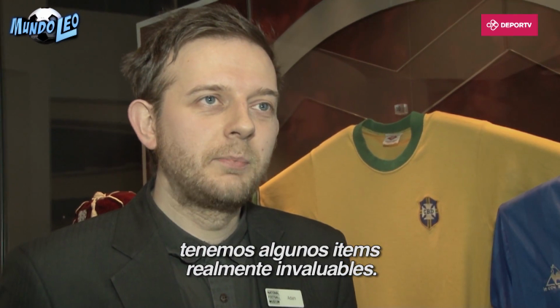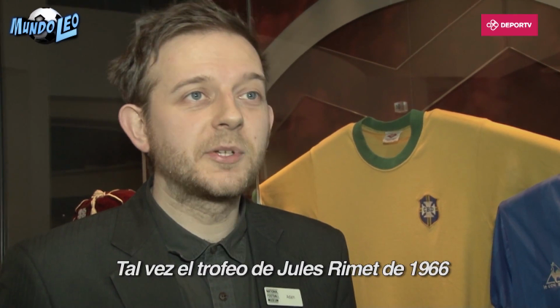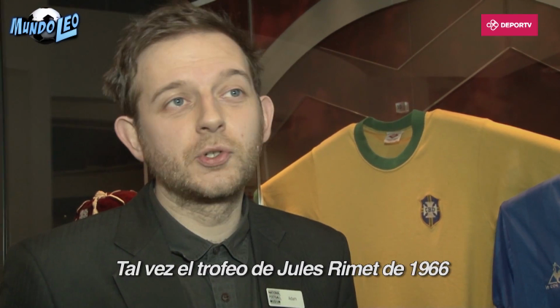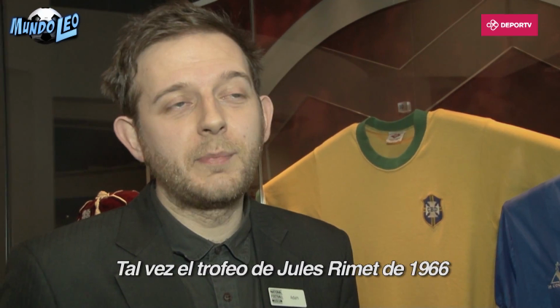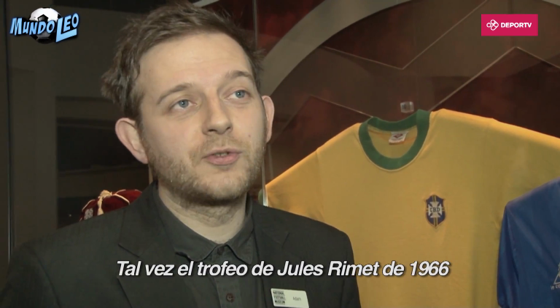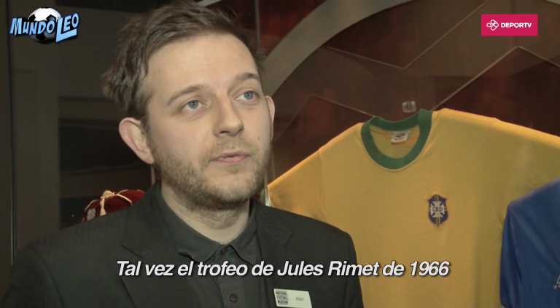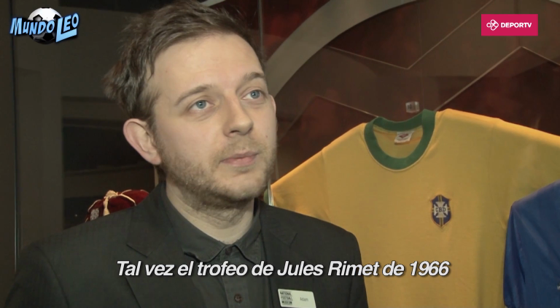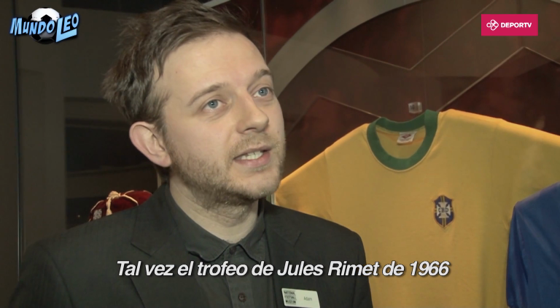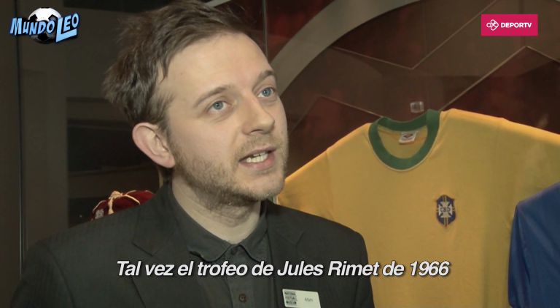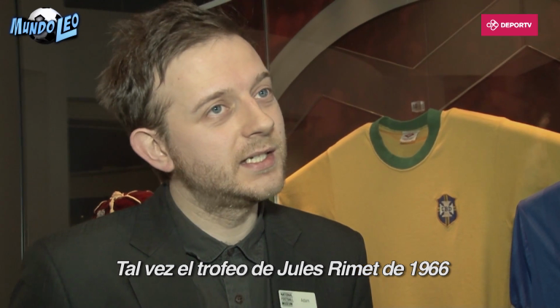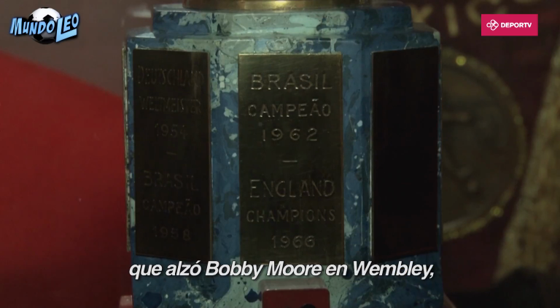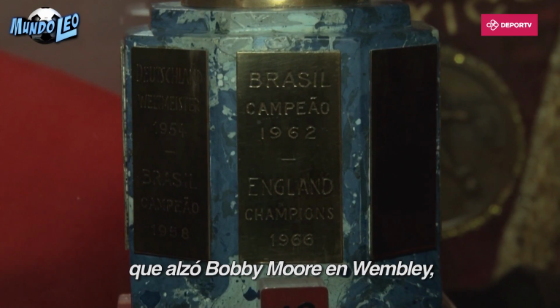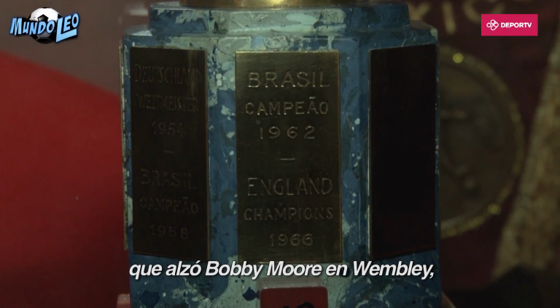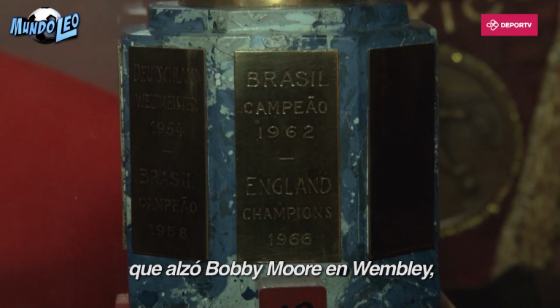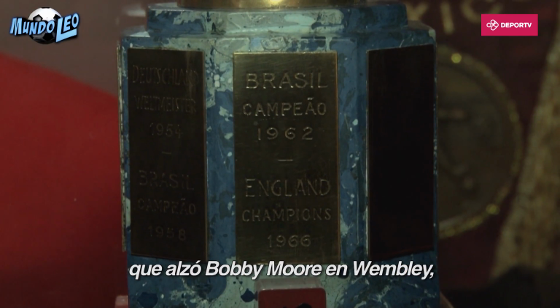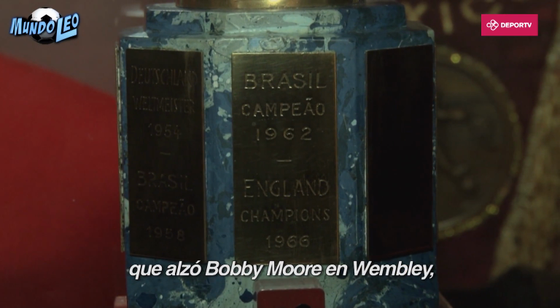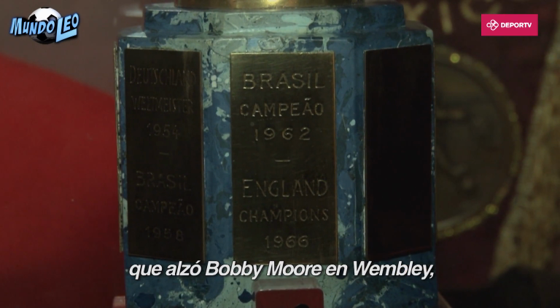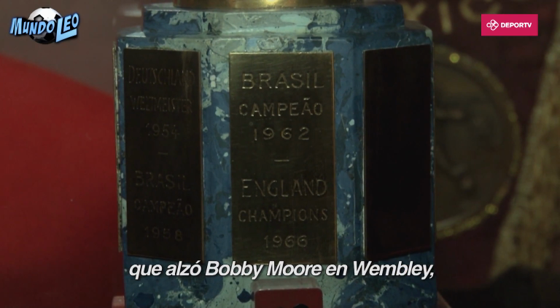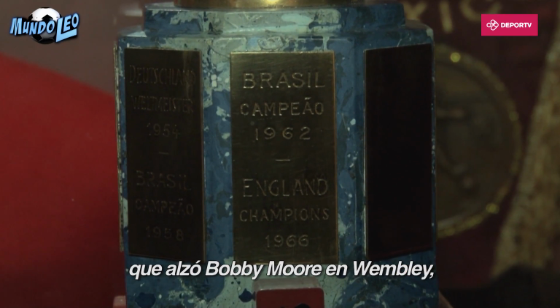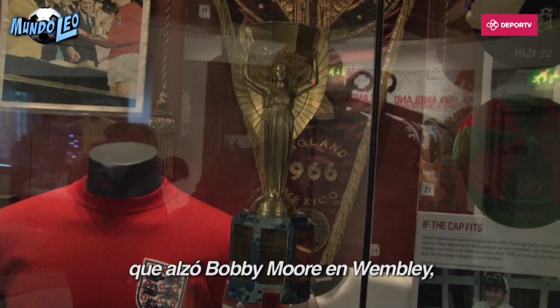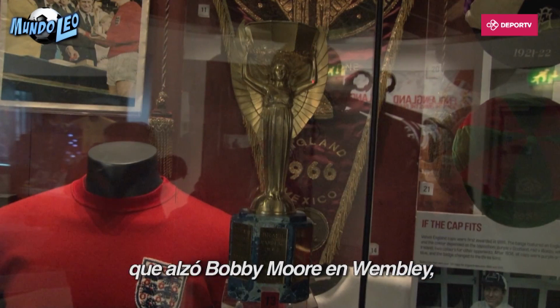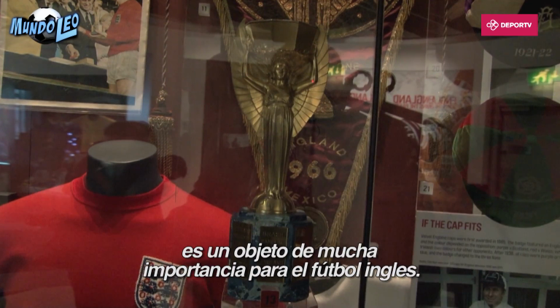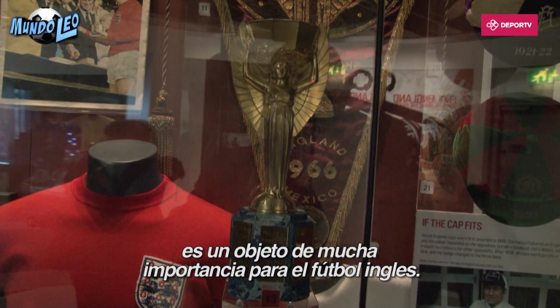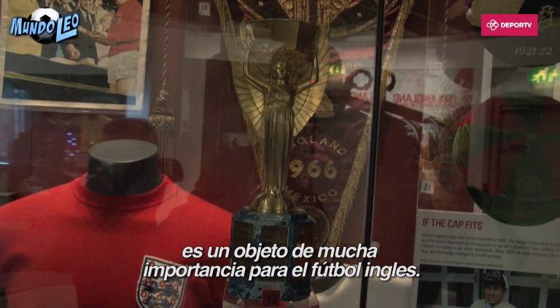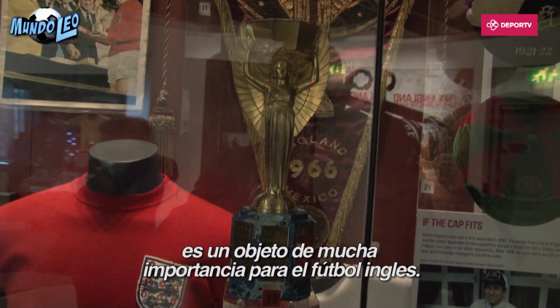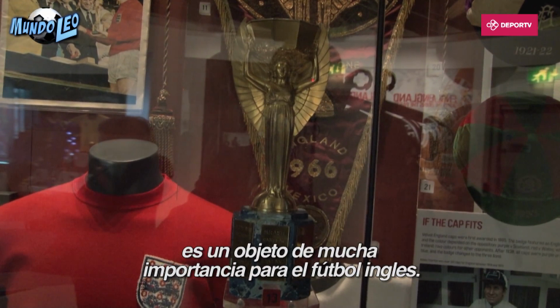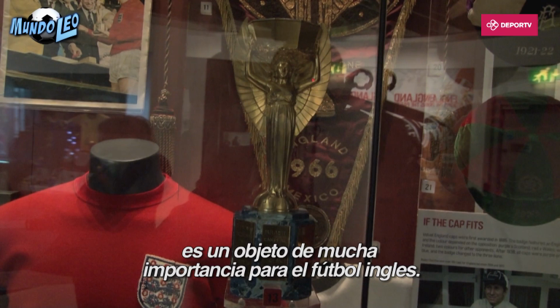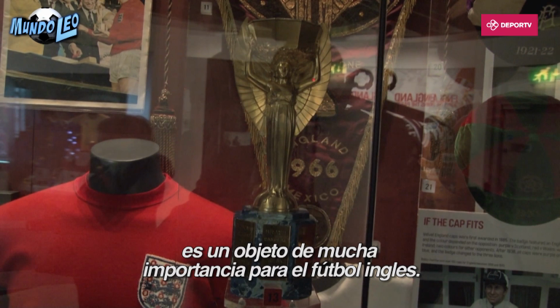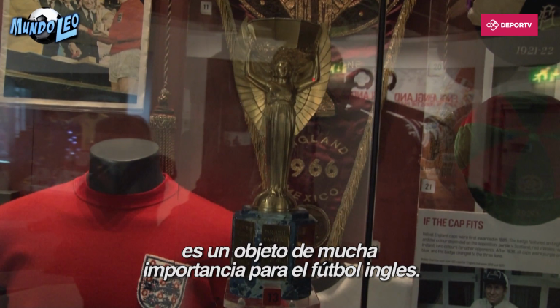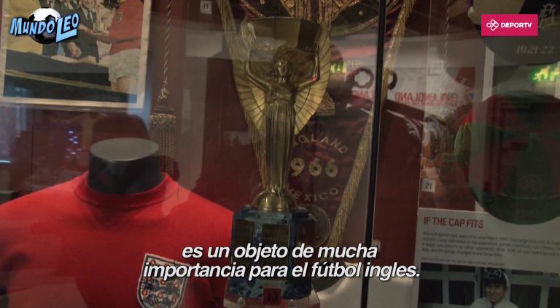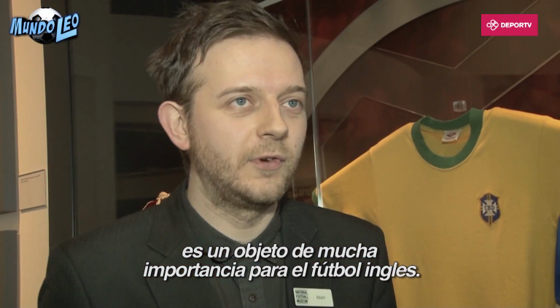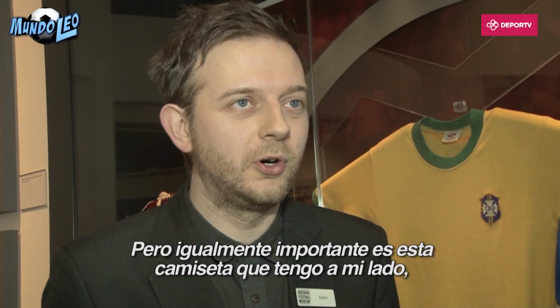Perhaps the Jules Rimet Trophy from 1966, lifted famously by Bobby Moore at Wembley, is a hugely important item for English football.